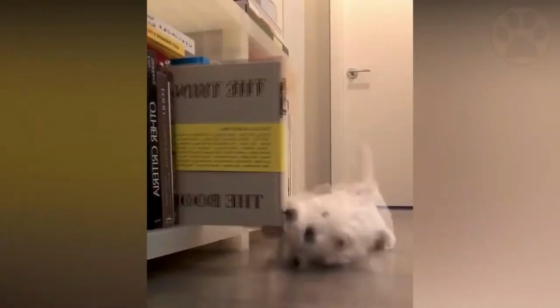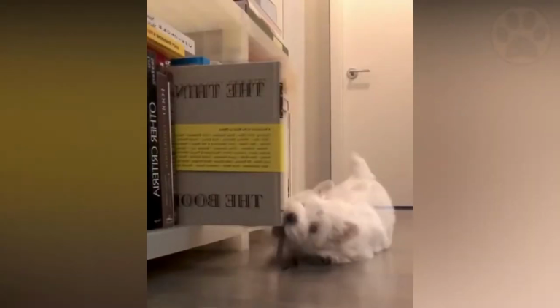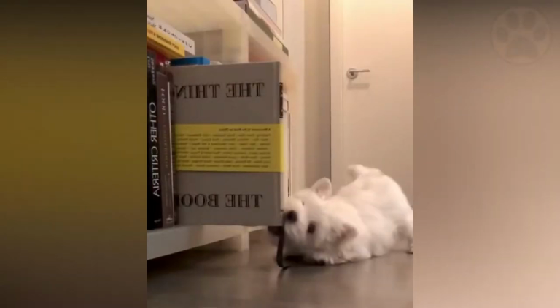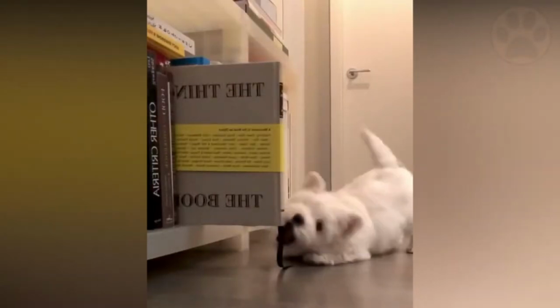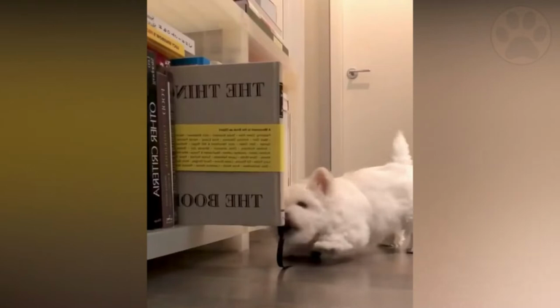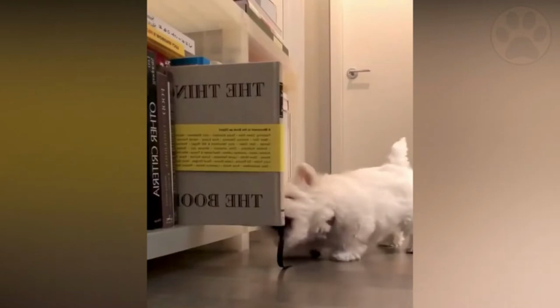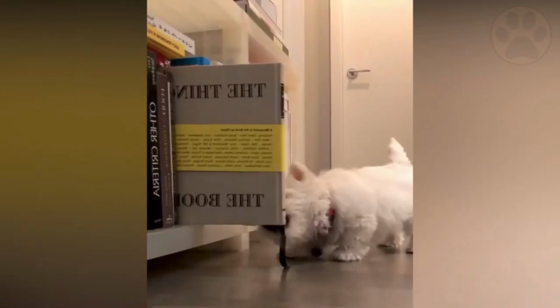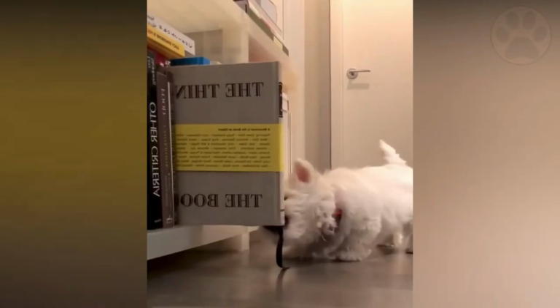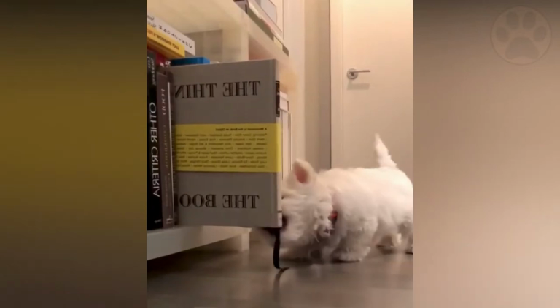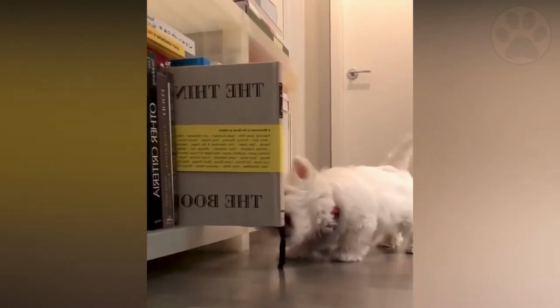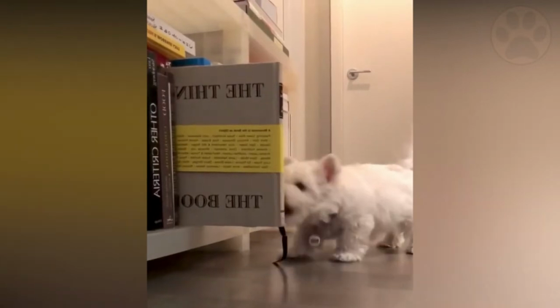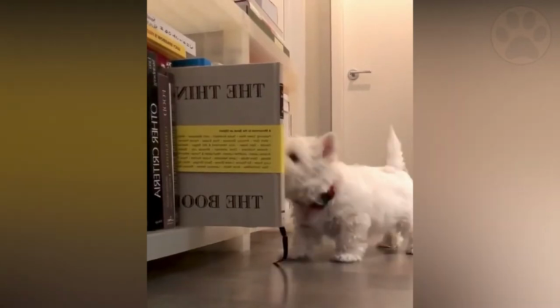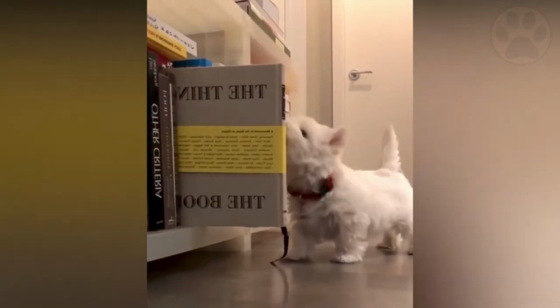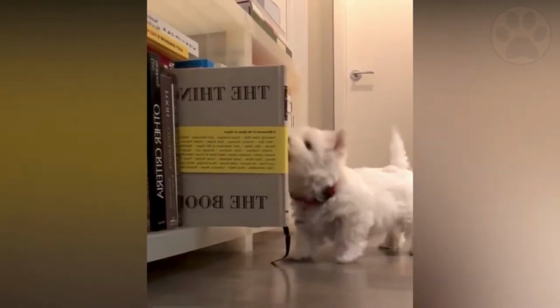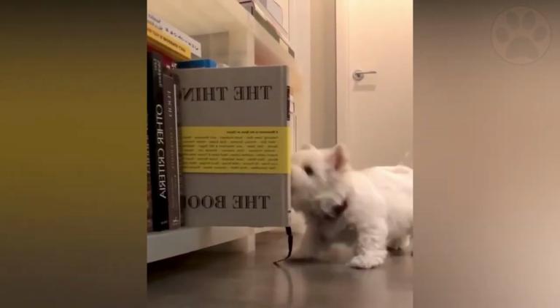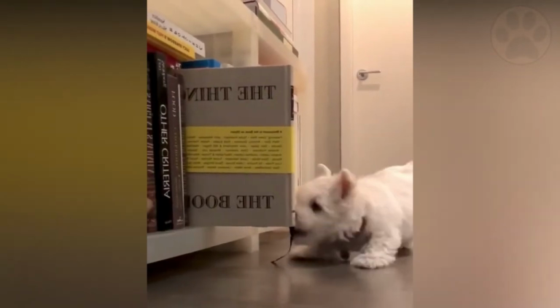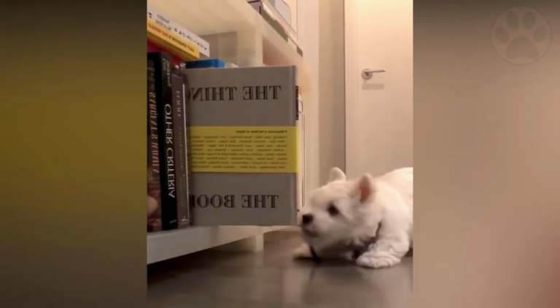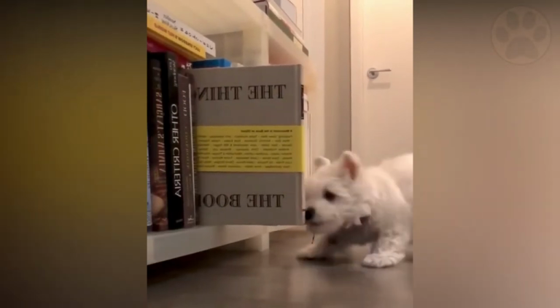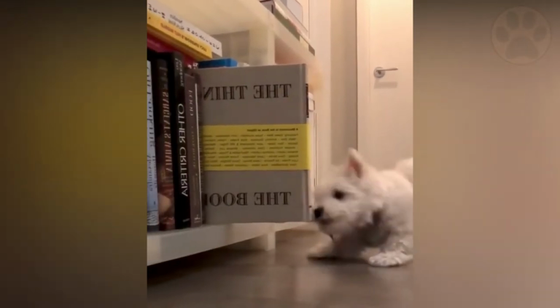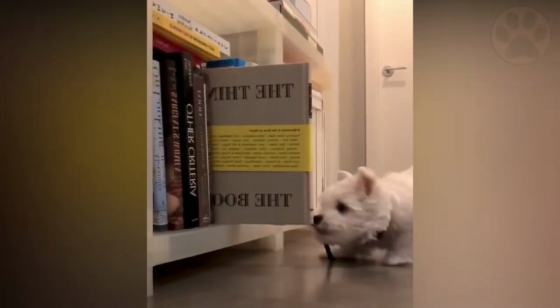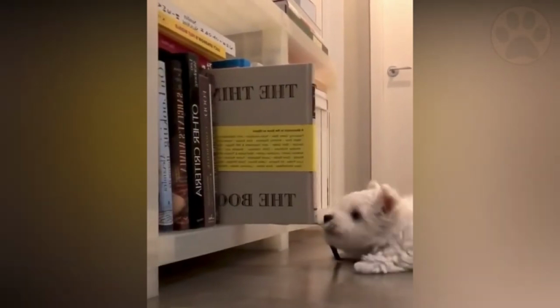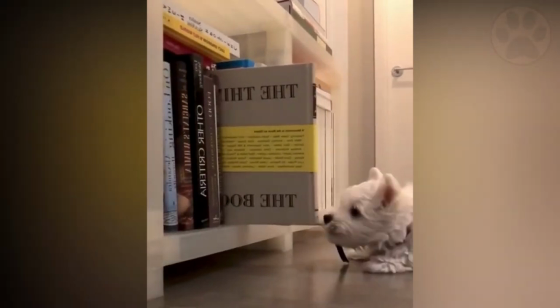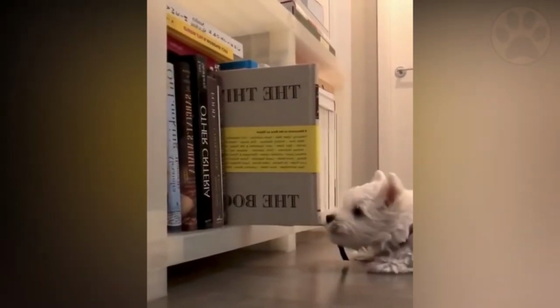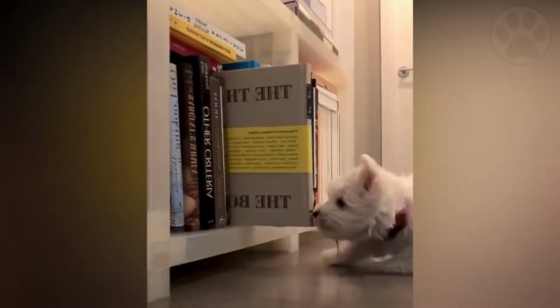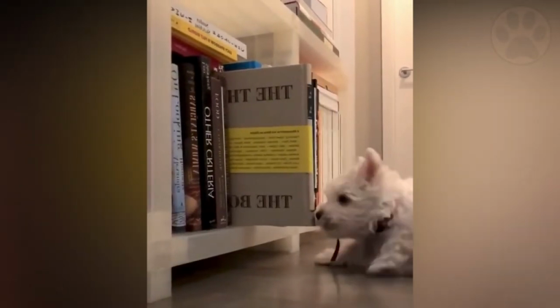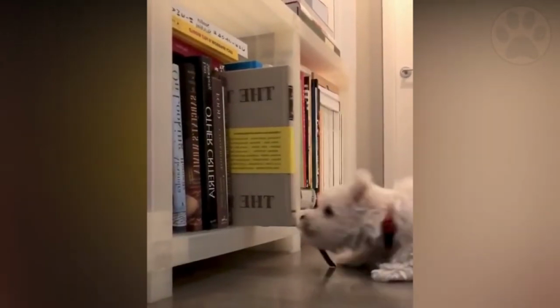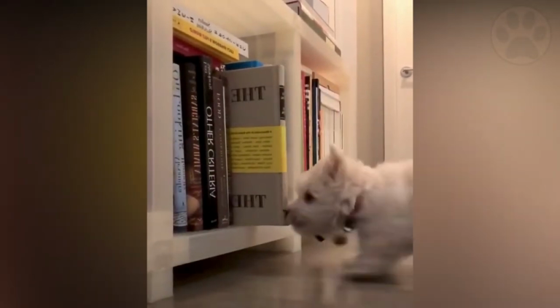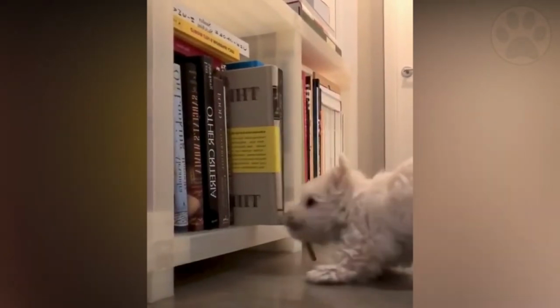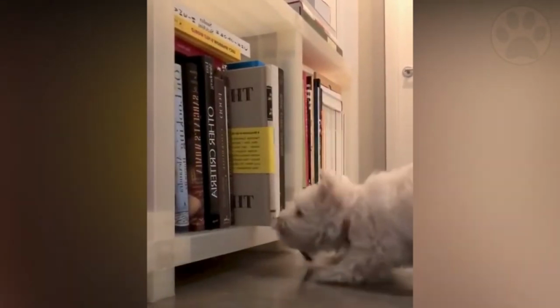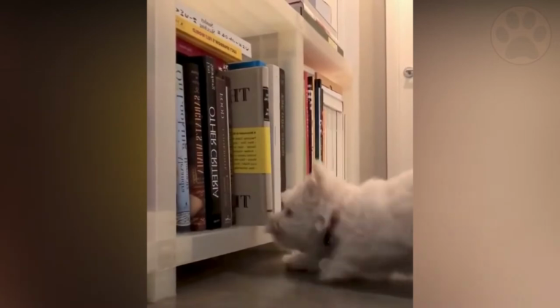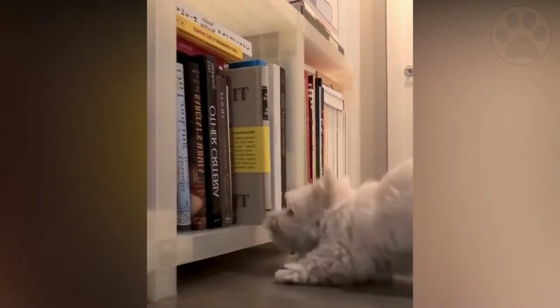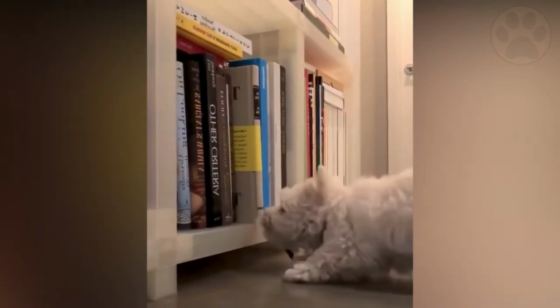However, do remember that babies should never be left alone with dogs unsupervised. This could be really dangerous.